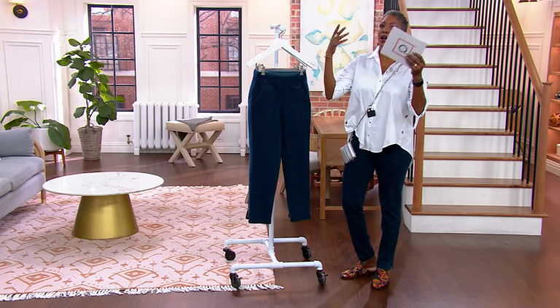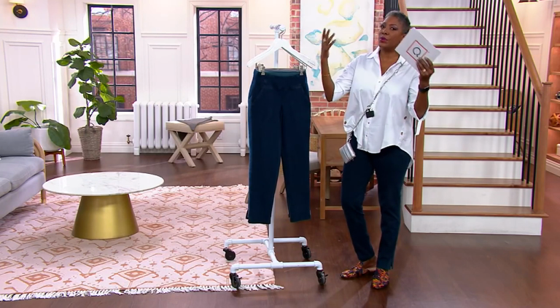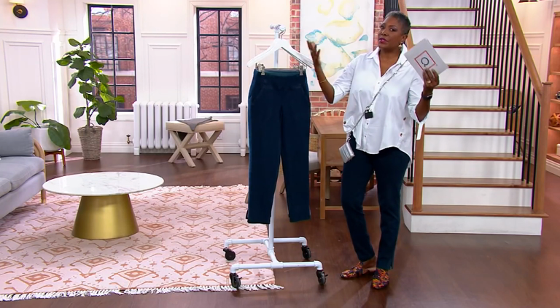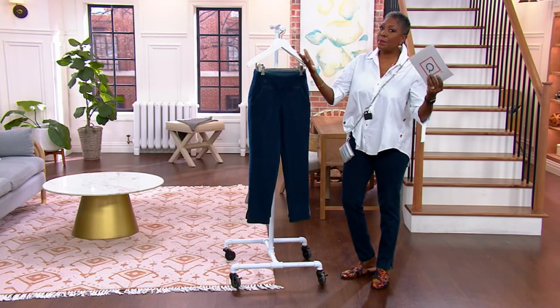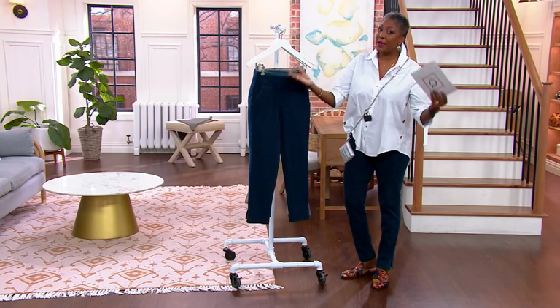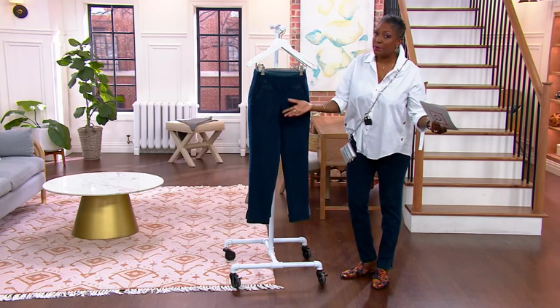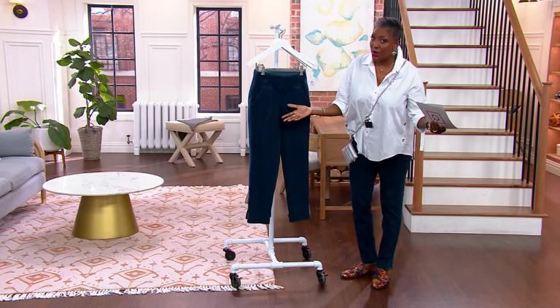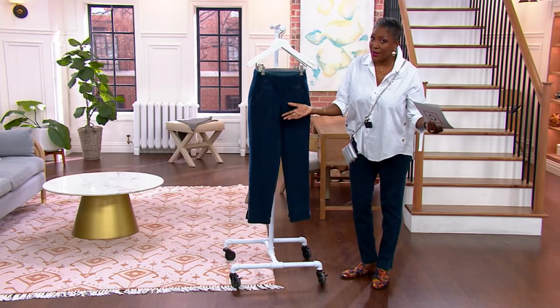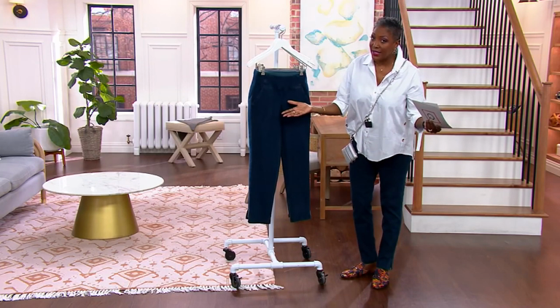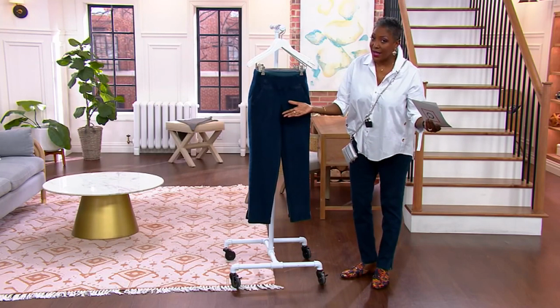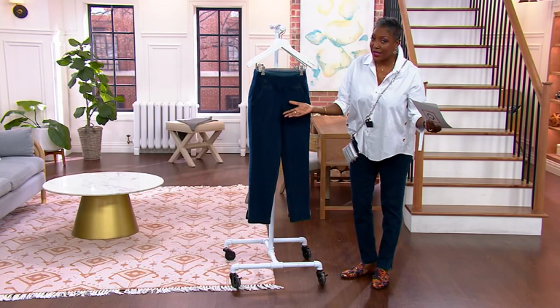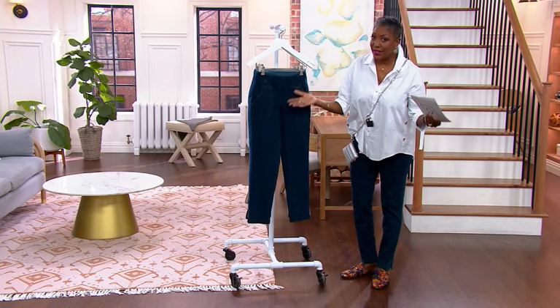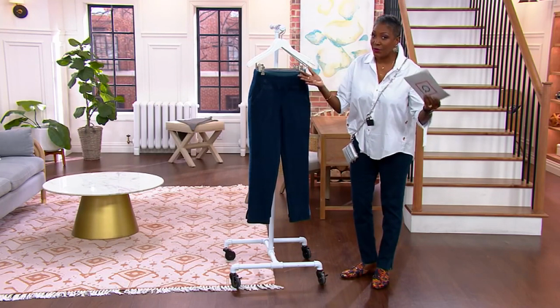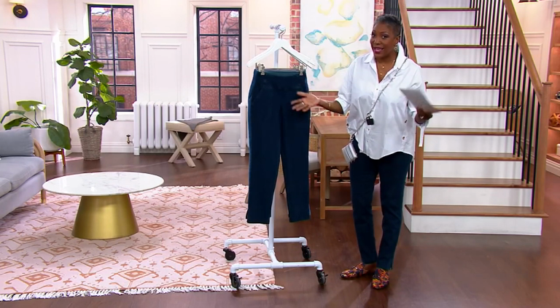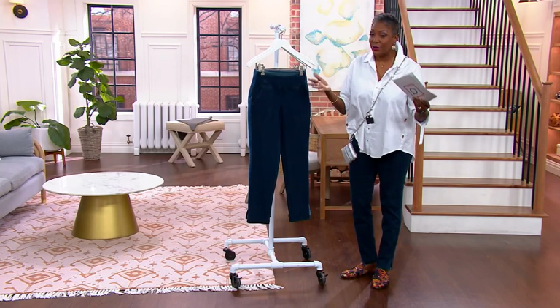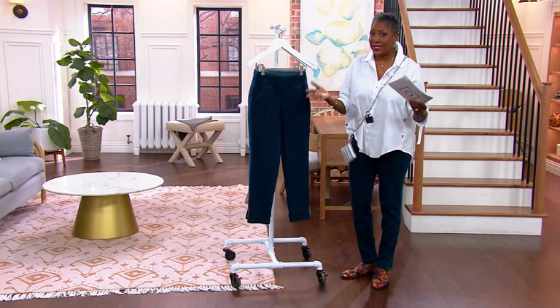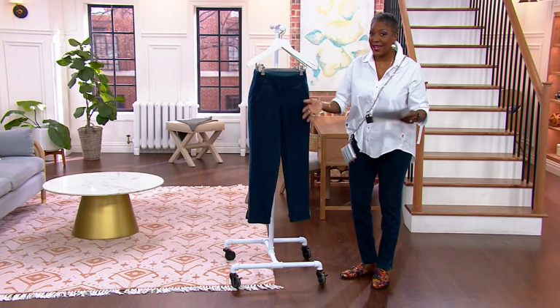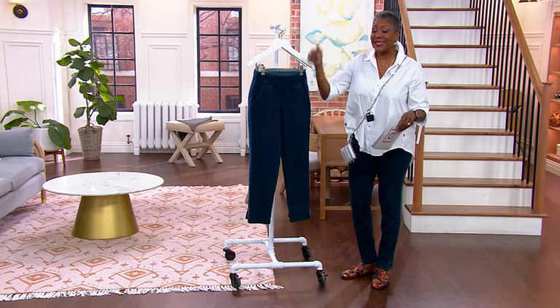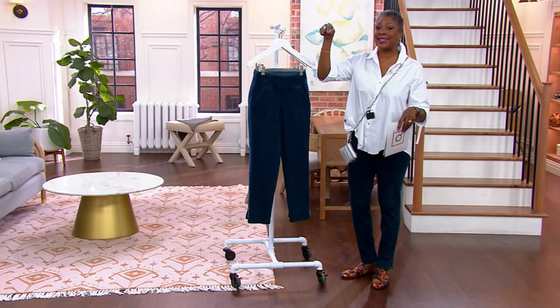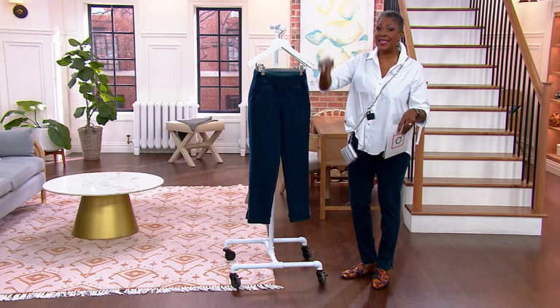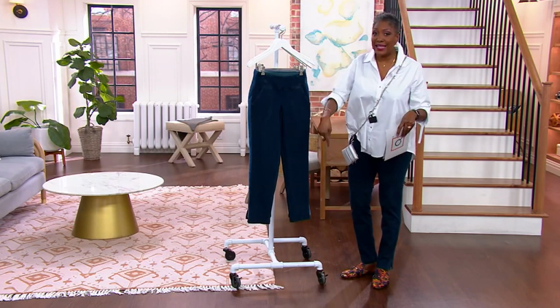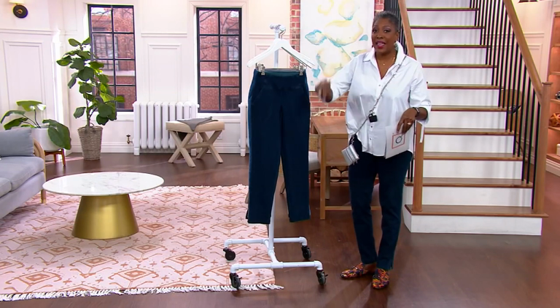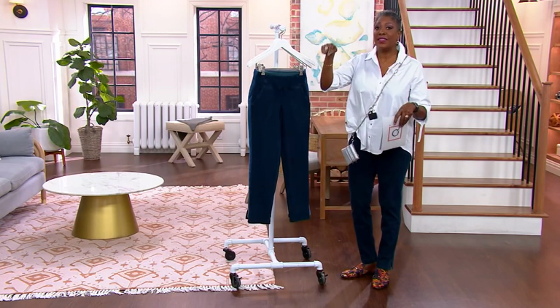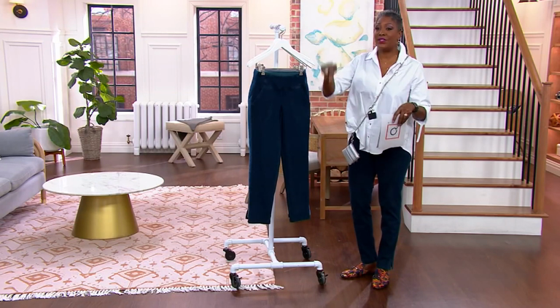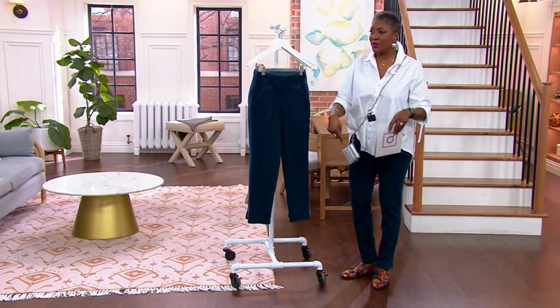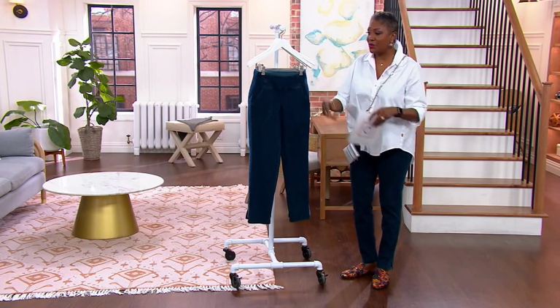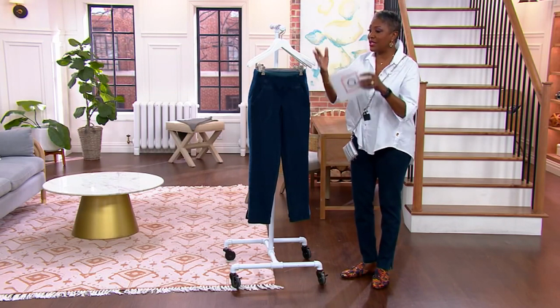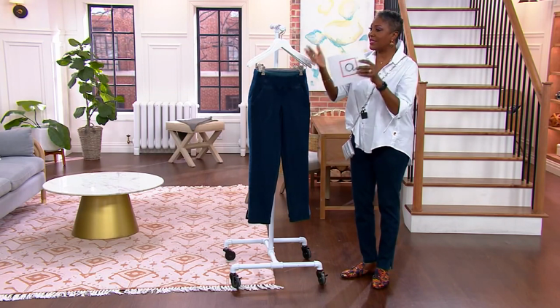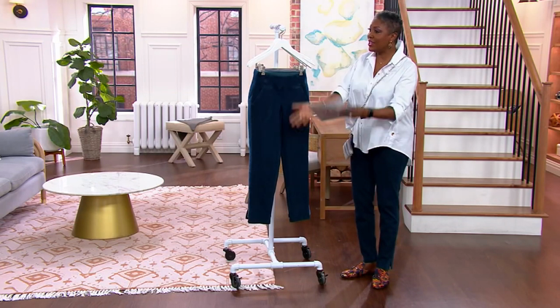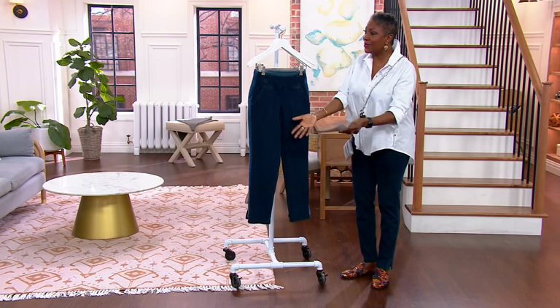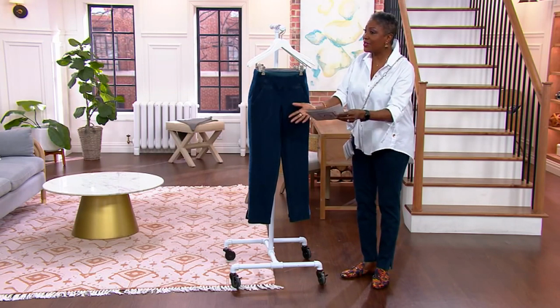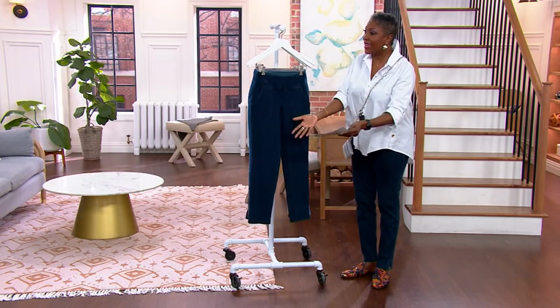Of course, the best part about today is that Renee Greenstein is in the studio. She is here today.